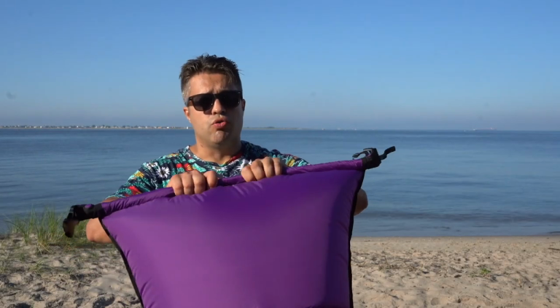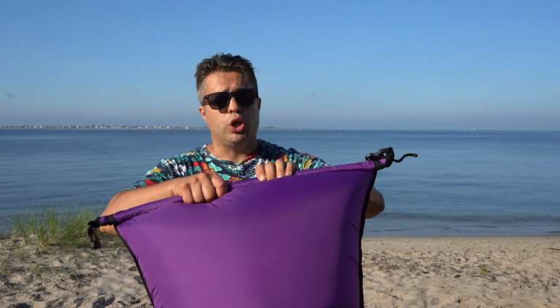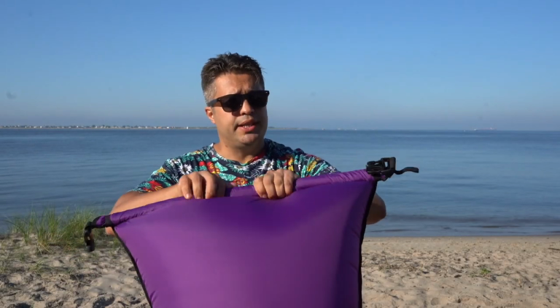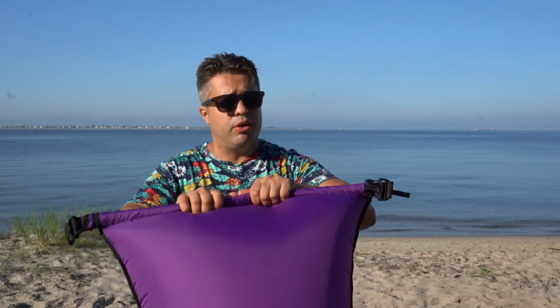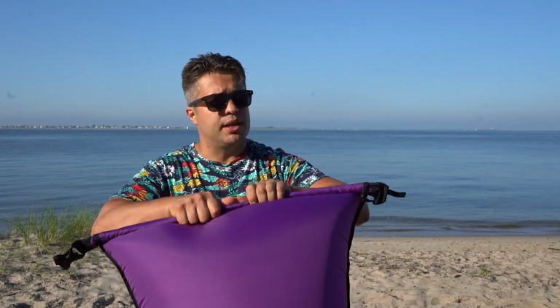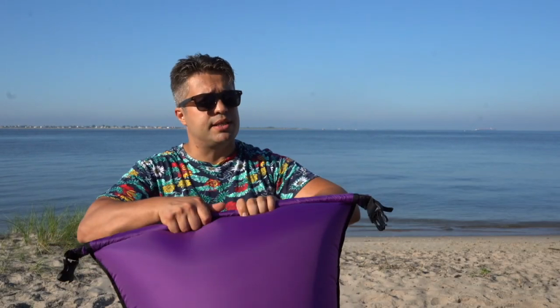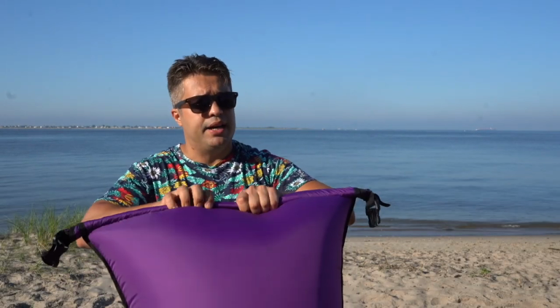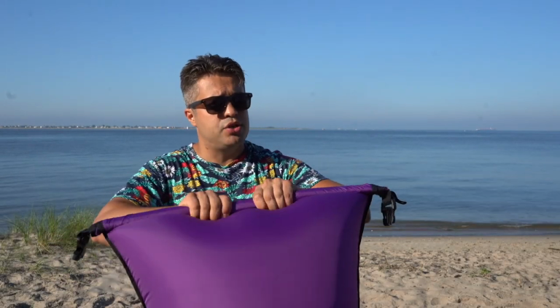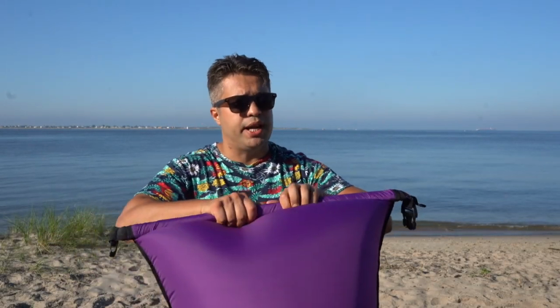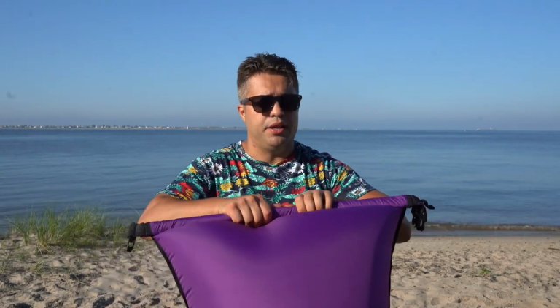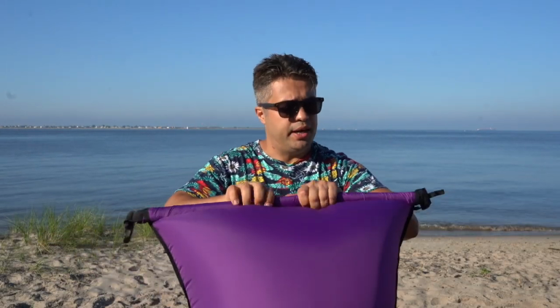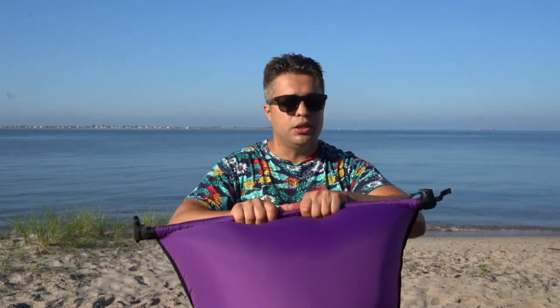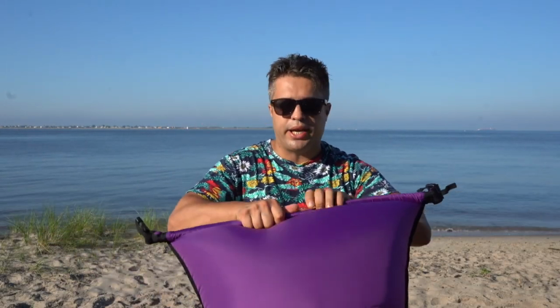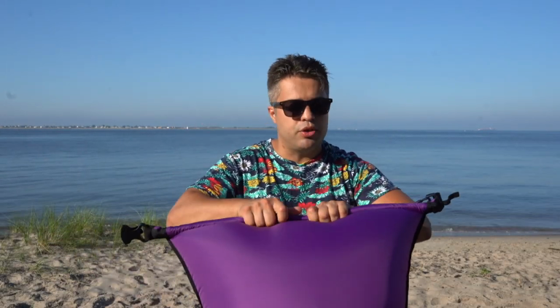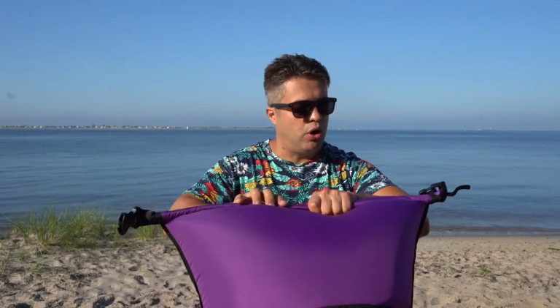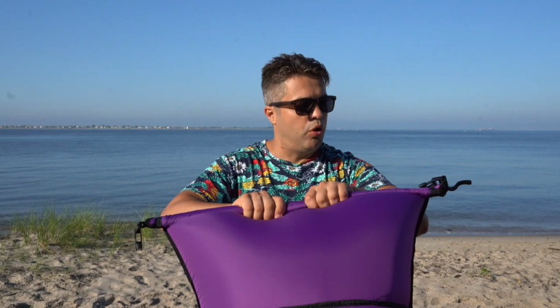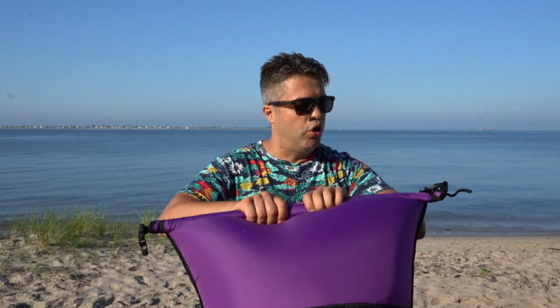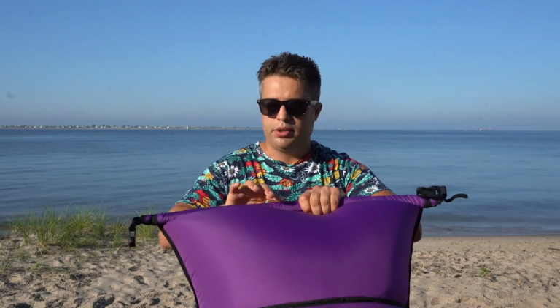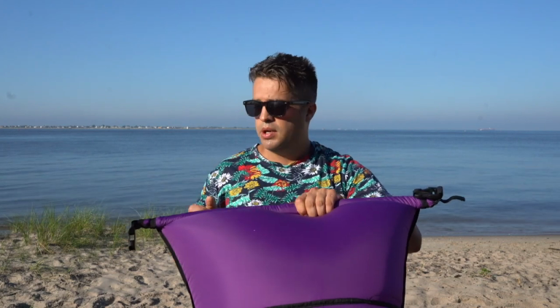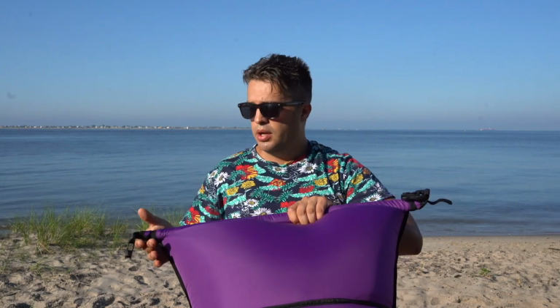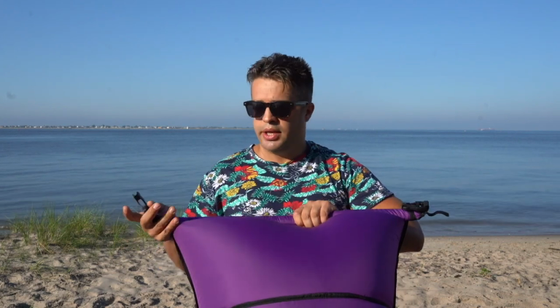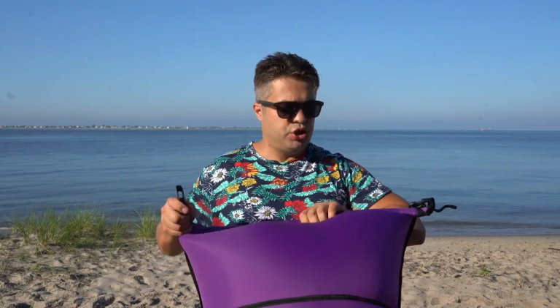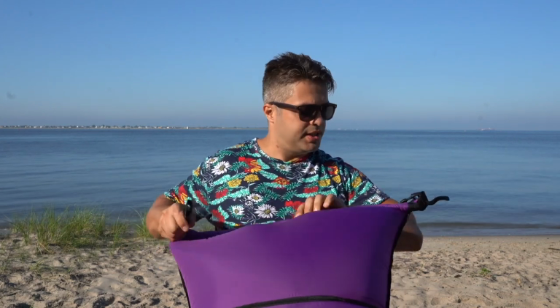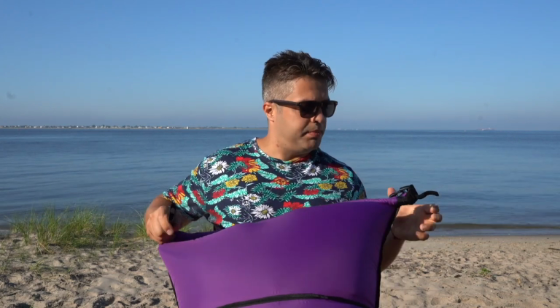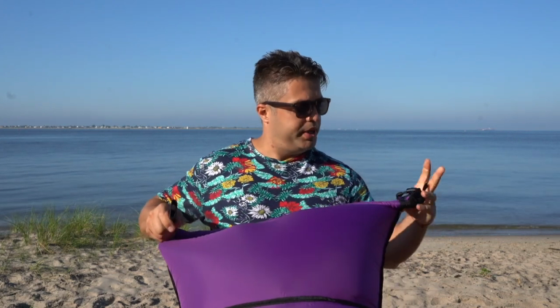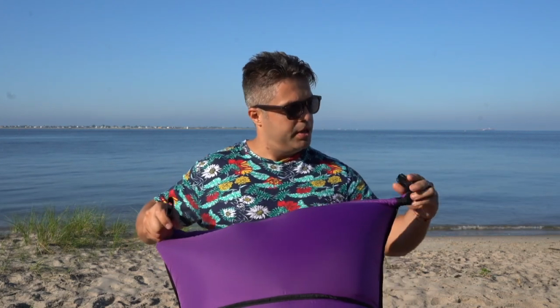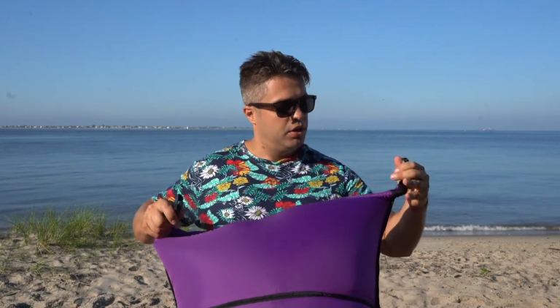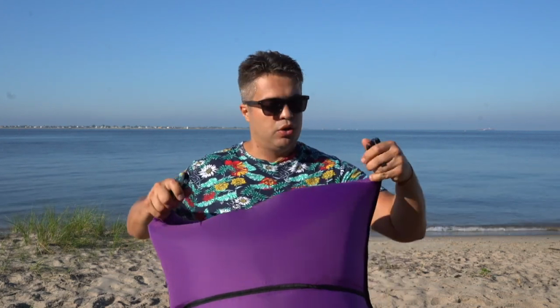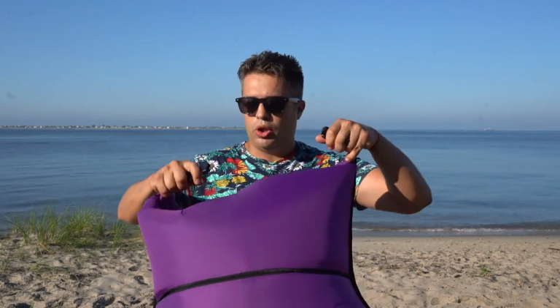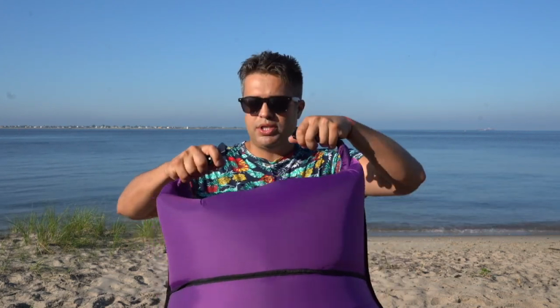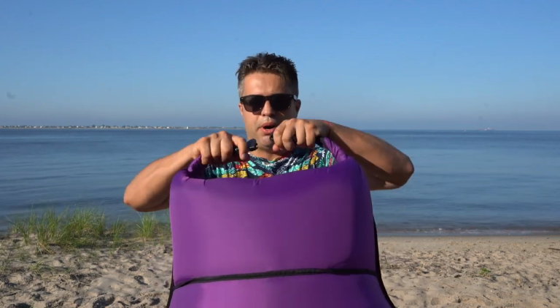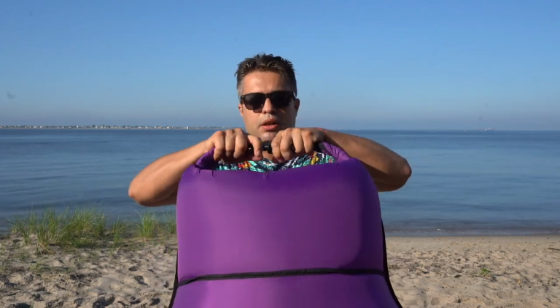Roll it down as tight as you can until you can't roll no more. Then just simply close the buckle.